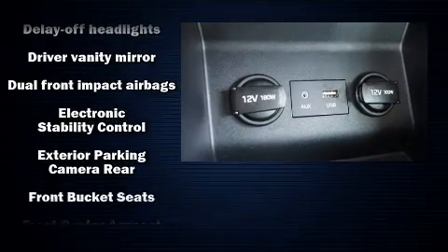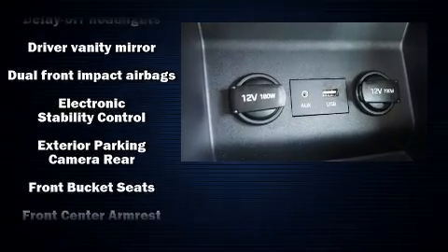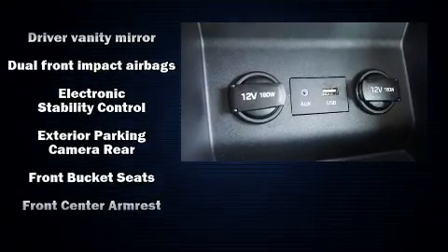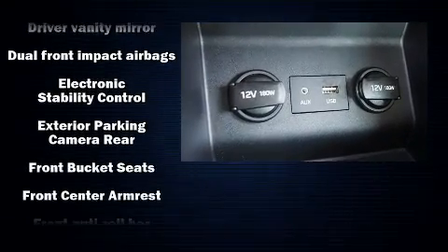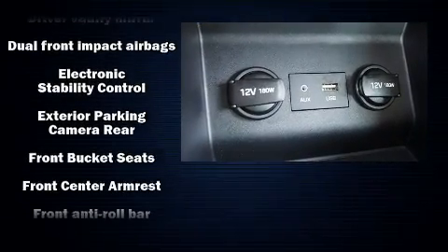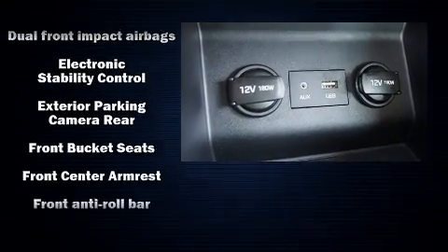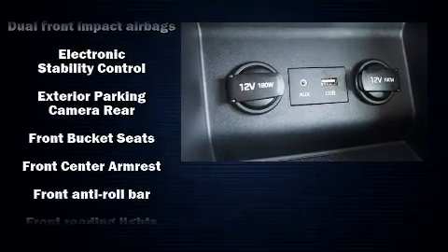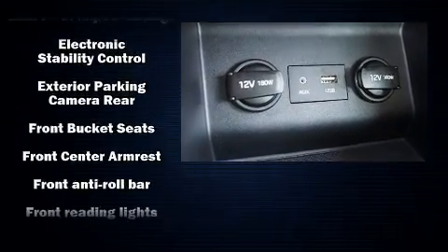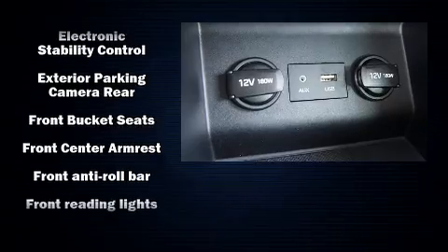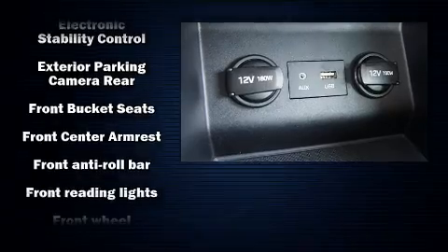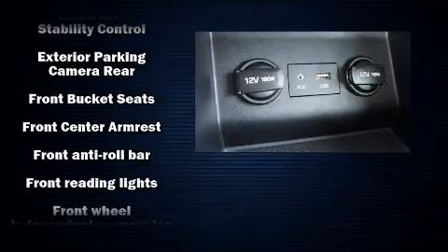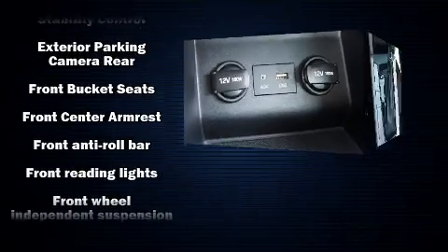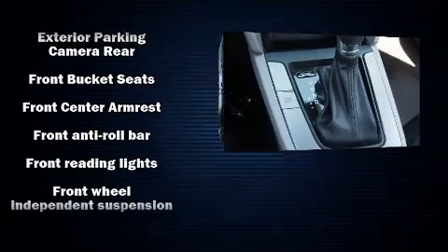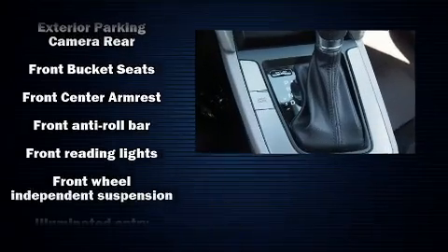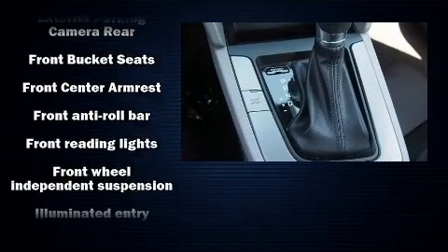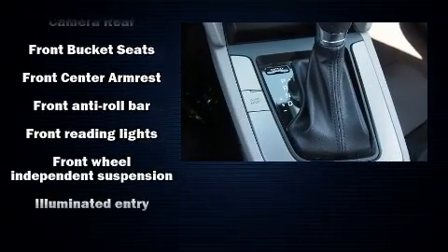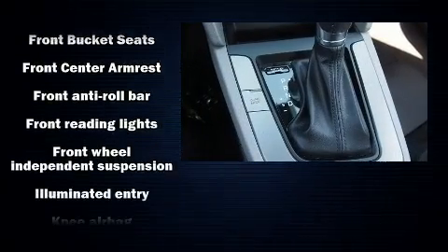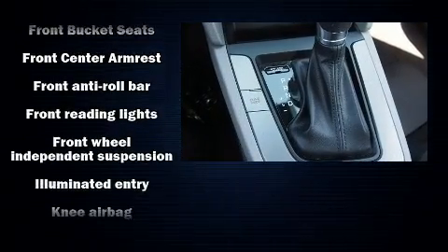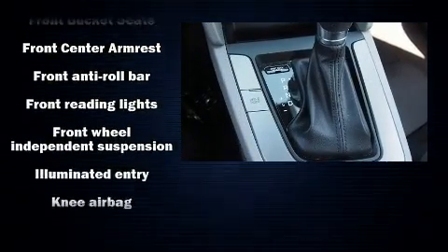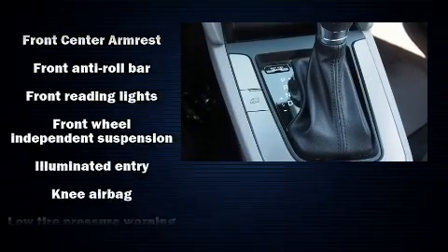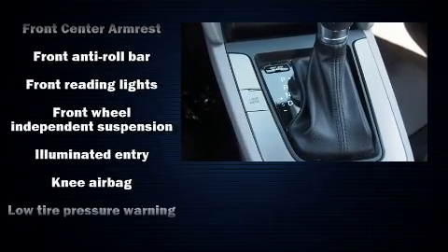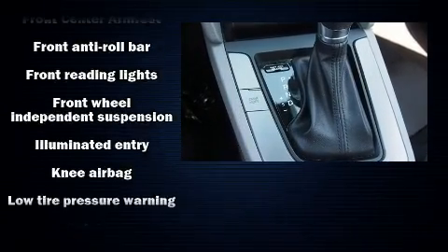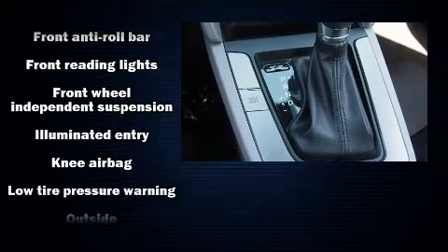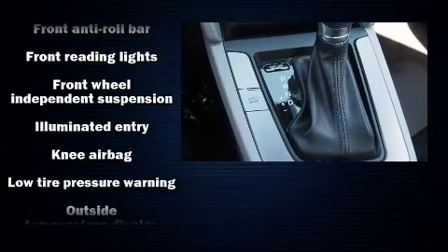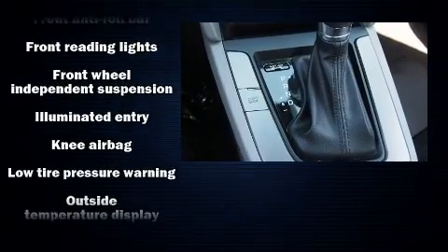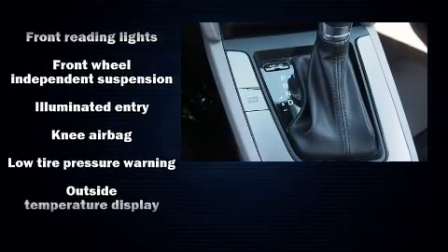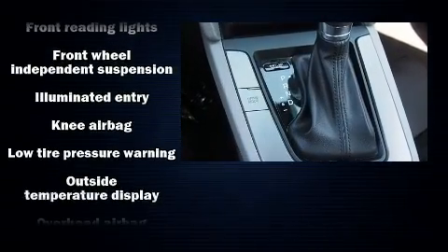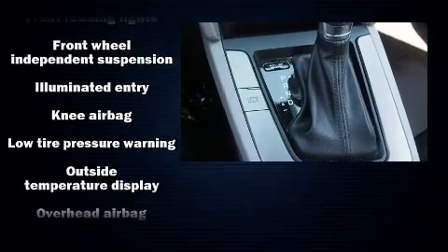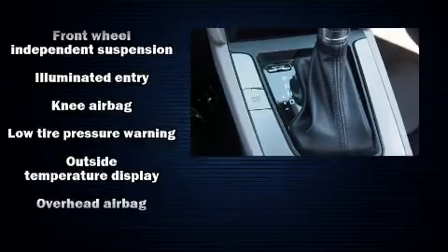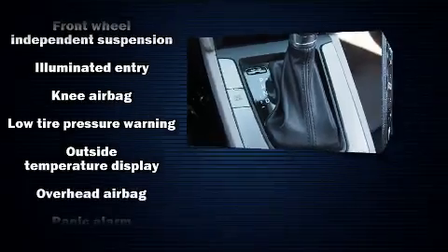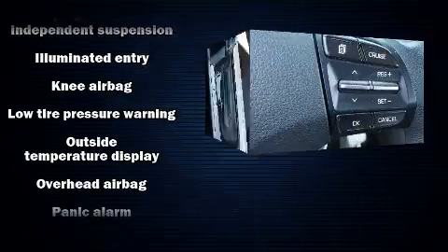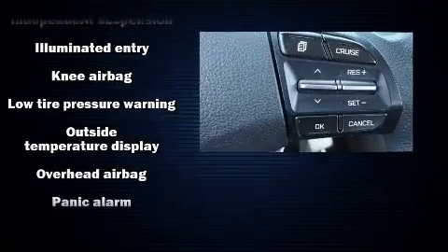Audio features include an AM-FM radio, steering wheel mounted audio controls, and six speakers providing excellent sound throughout the cabin.